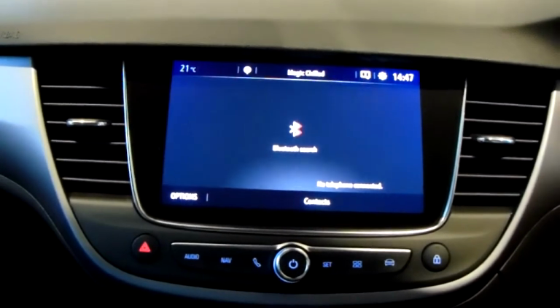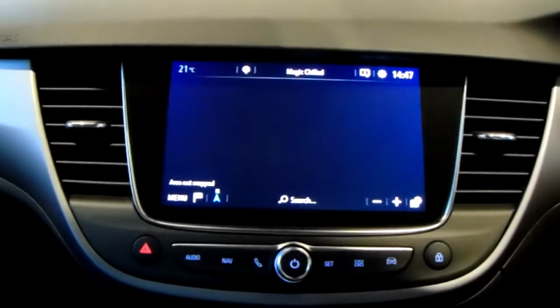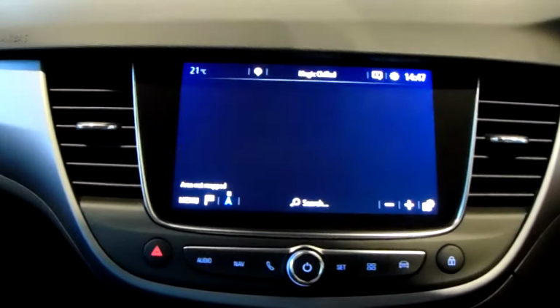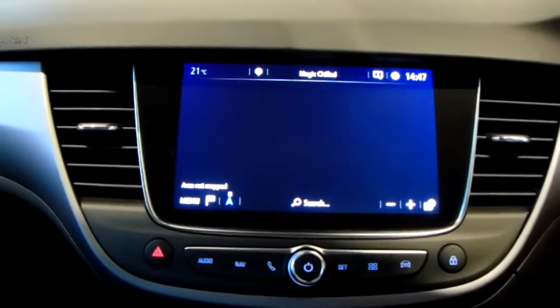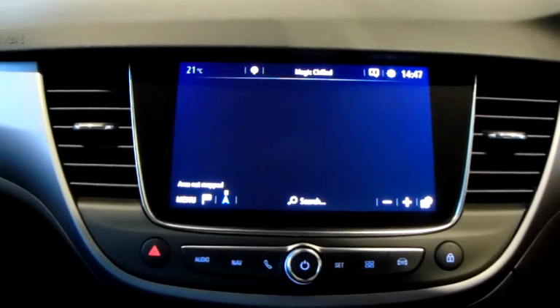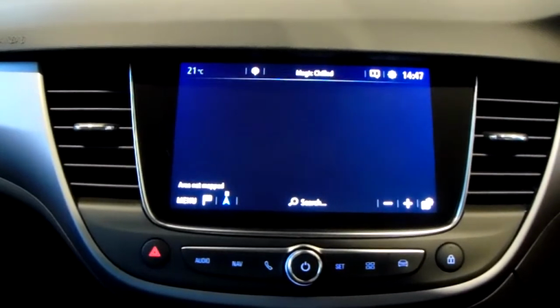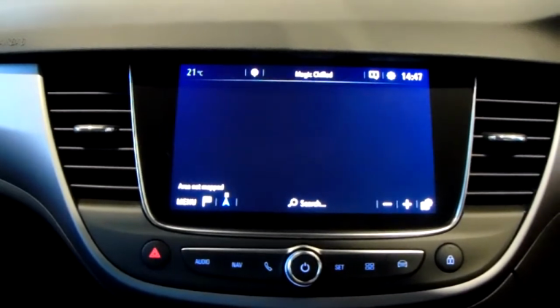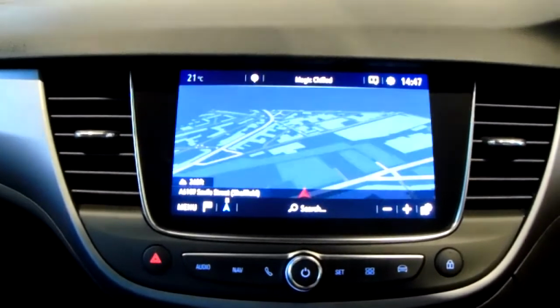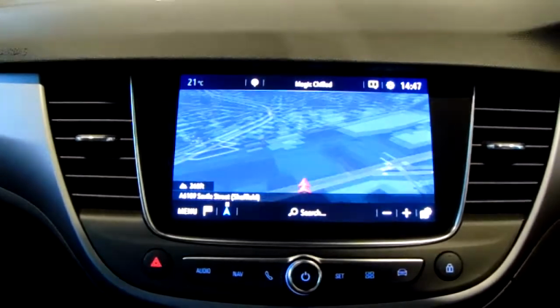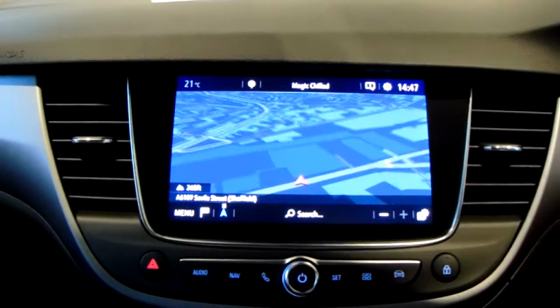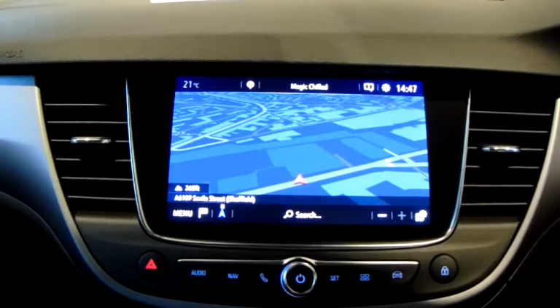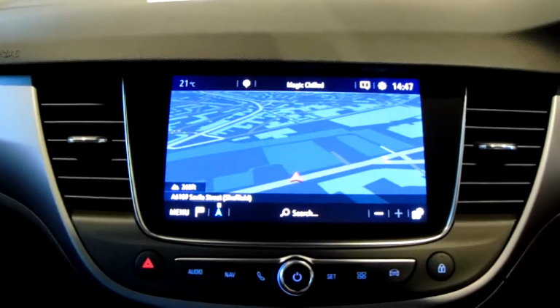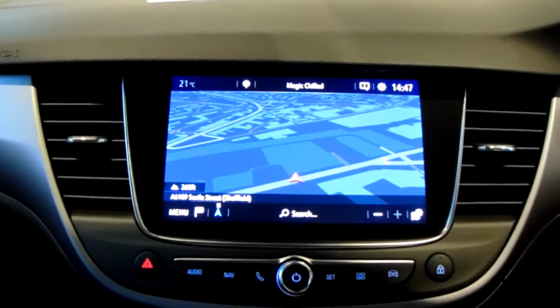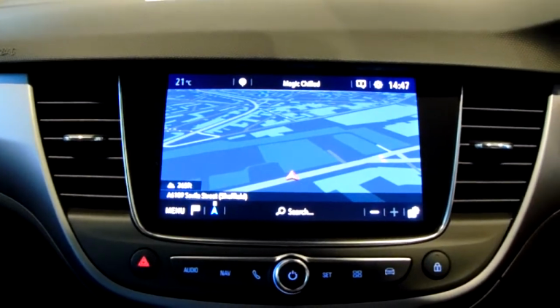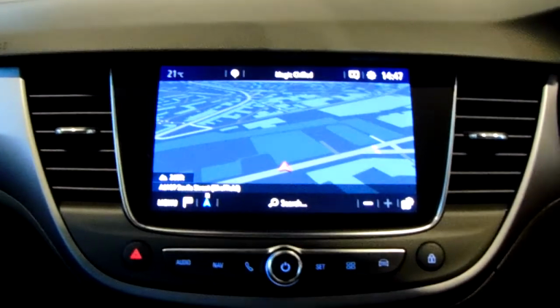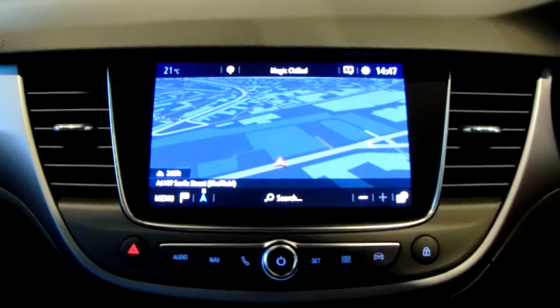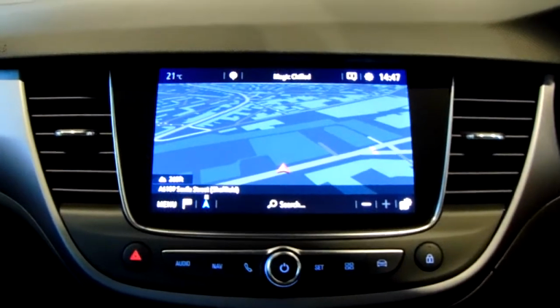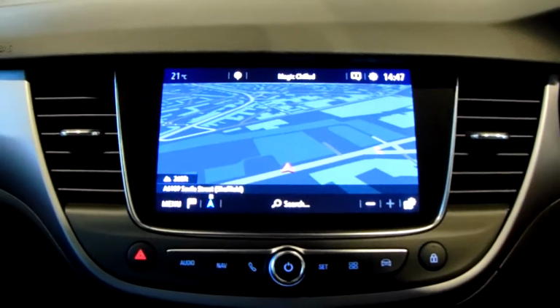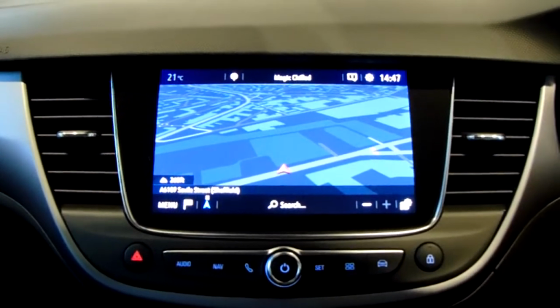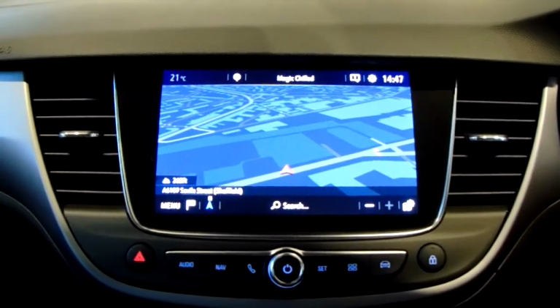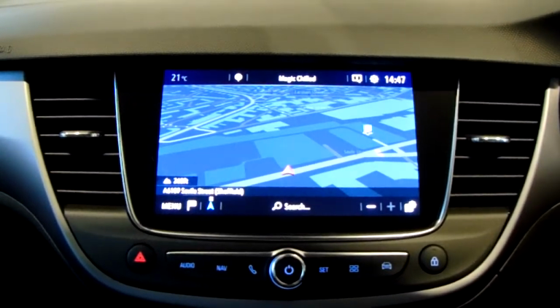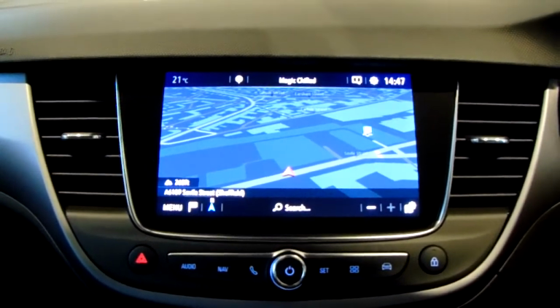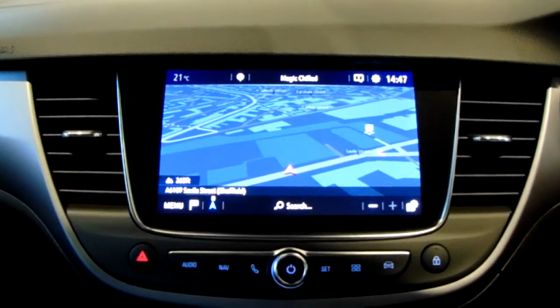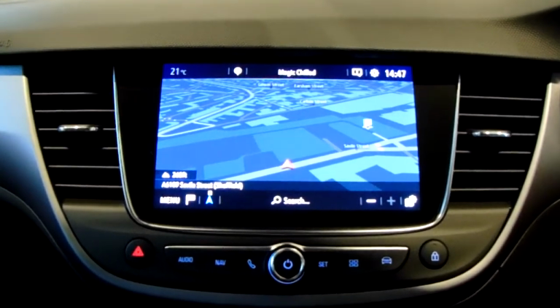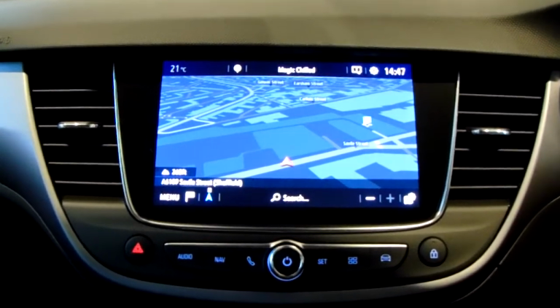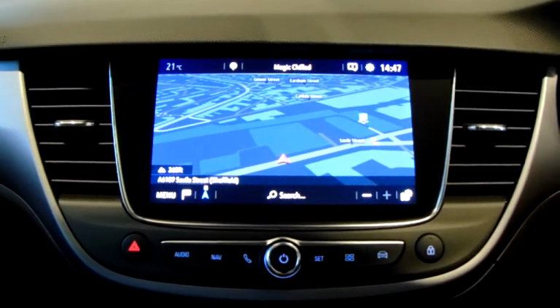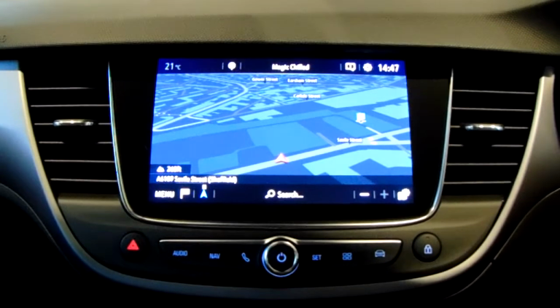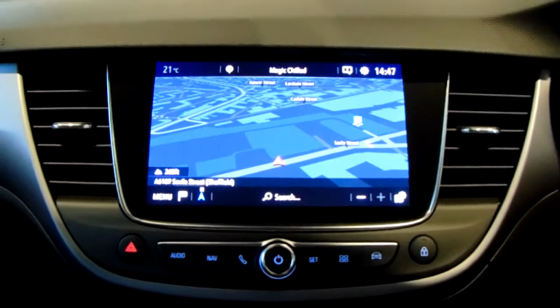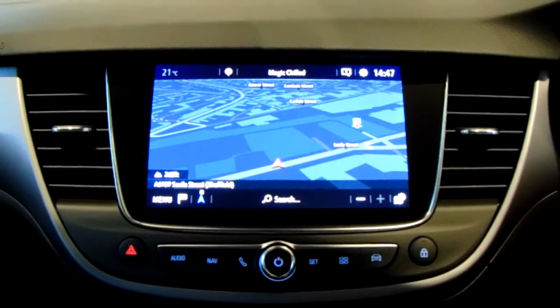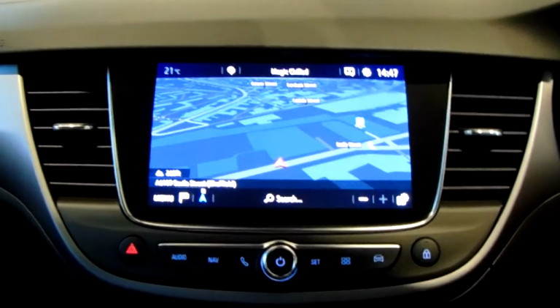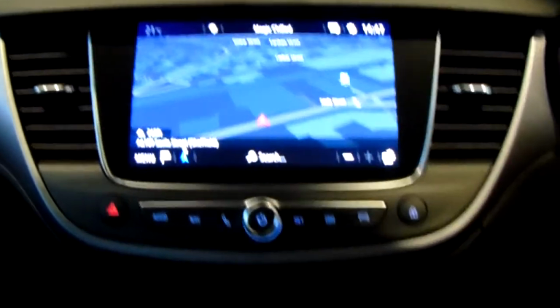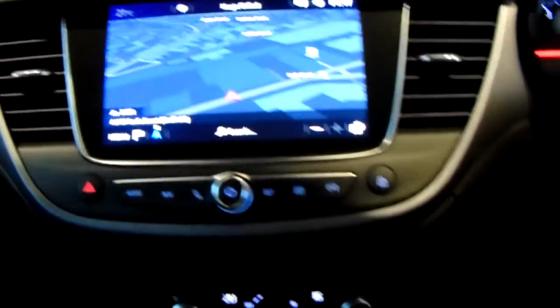The car does also come fitted with satellite navigation, which is perfect for getting you to those new places that you might be visiting.